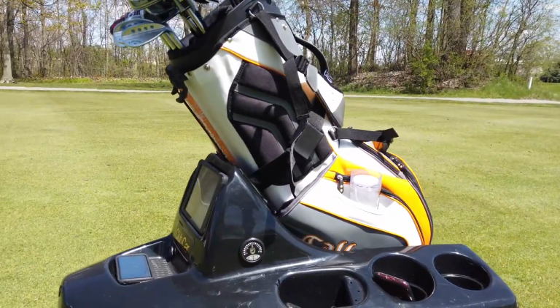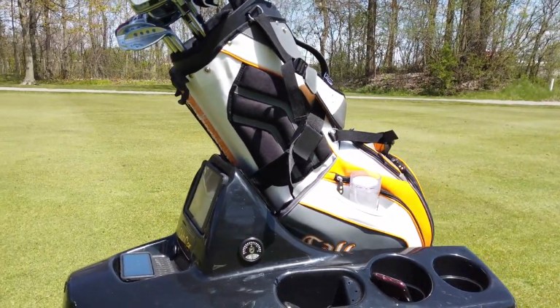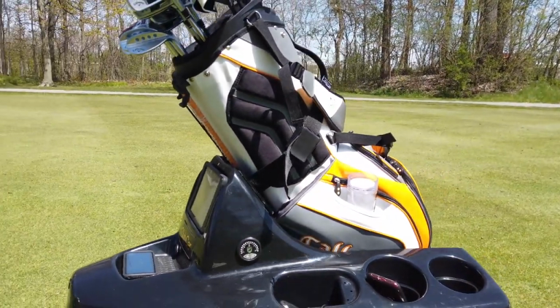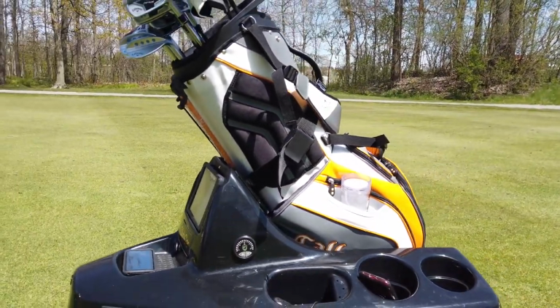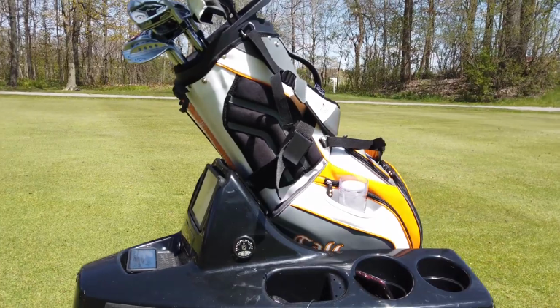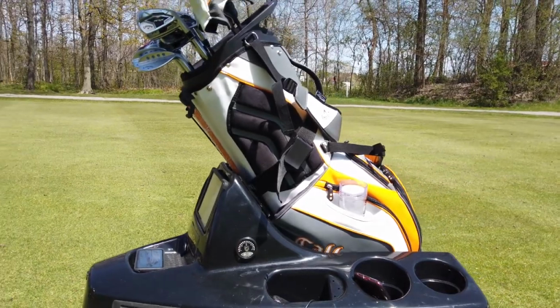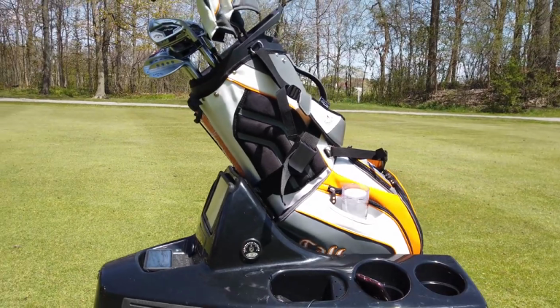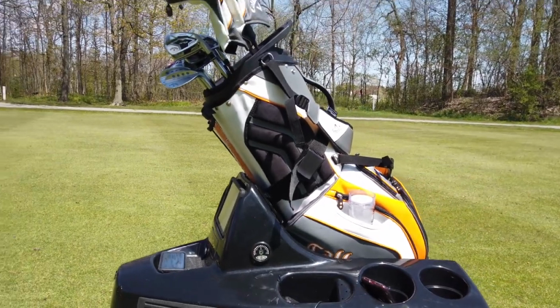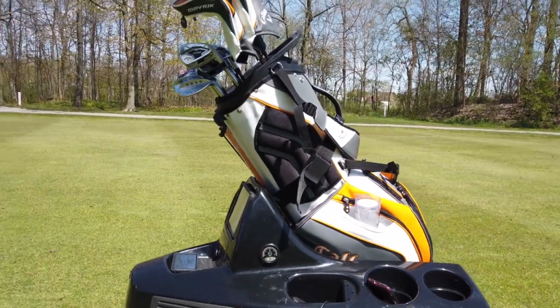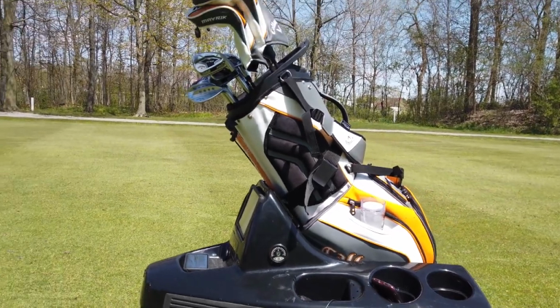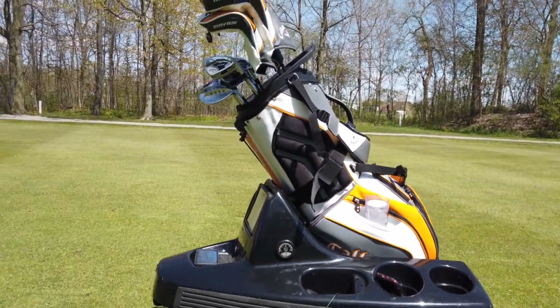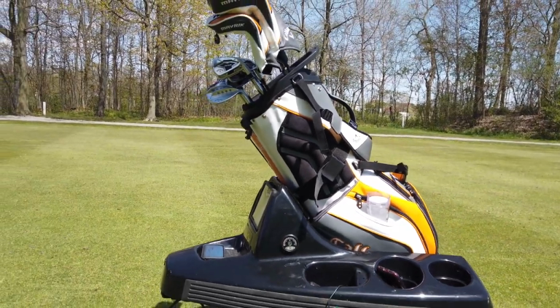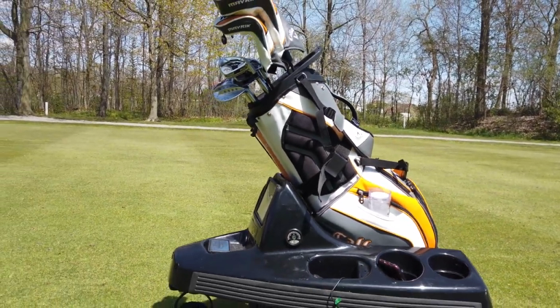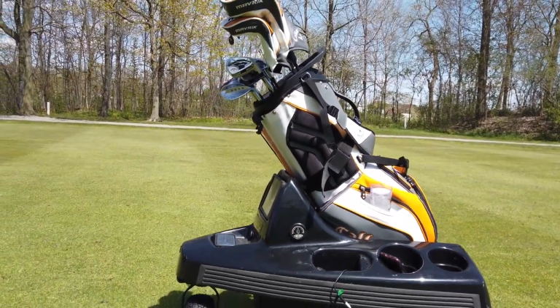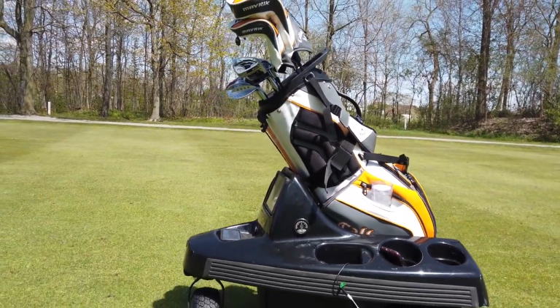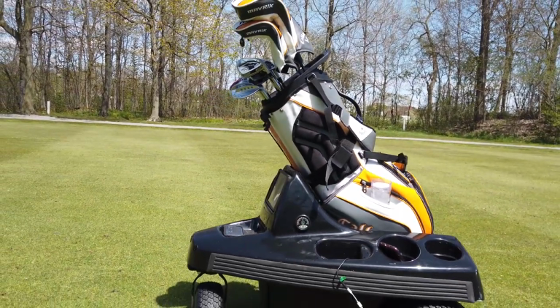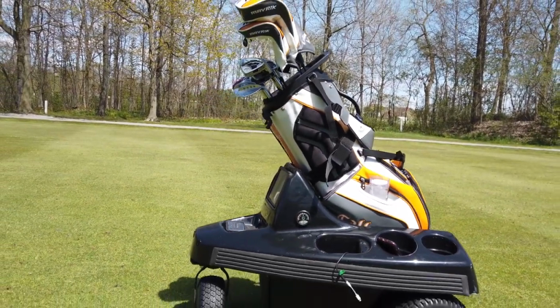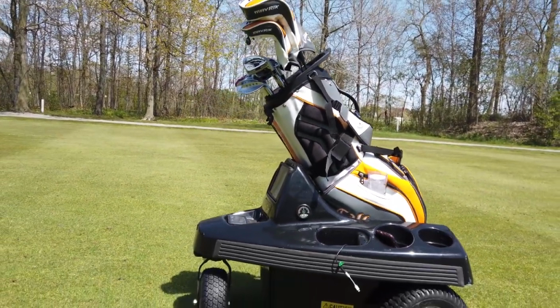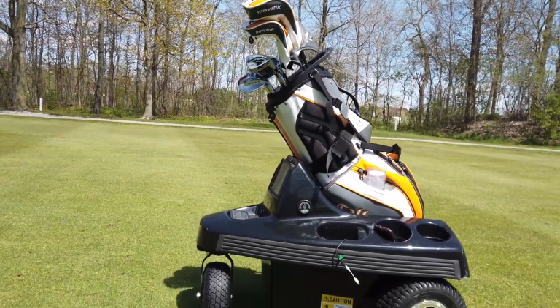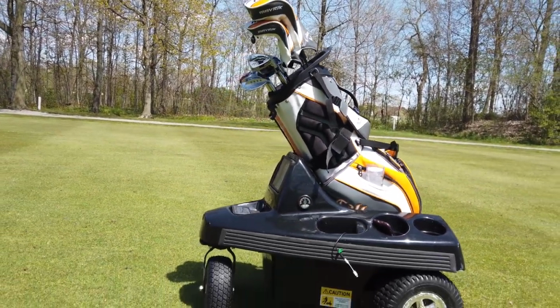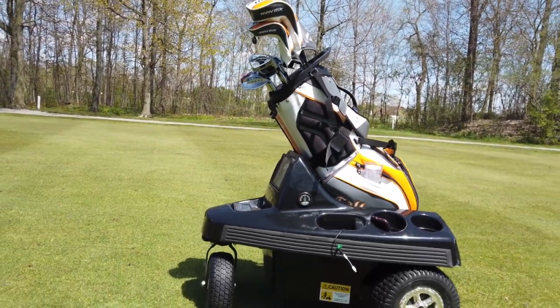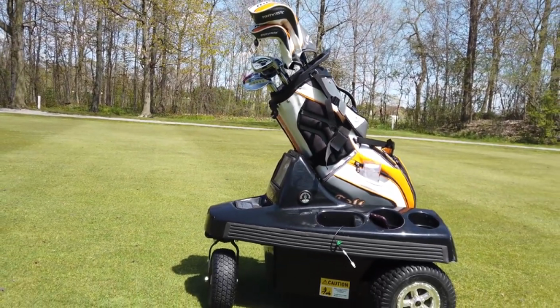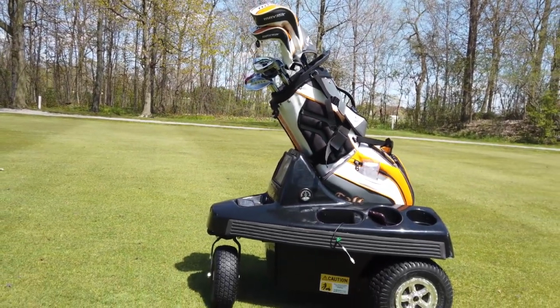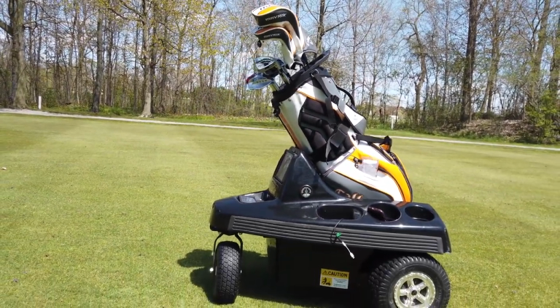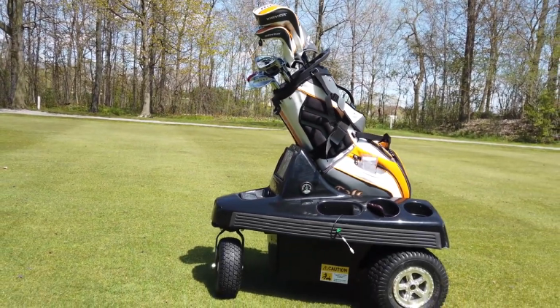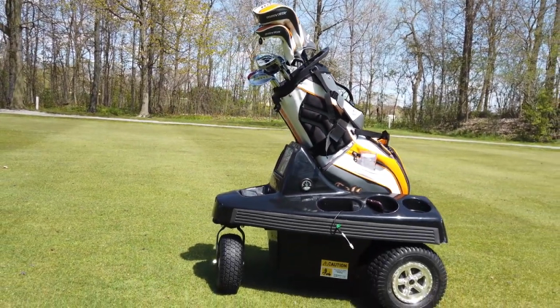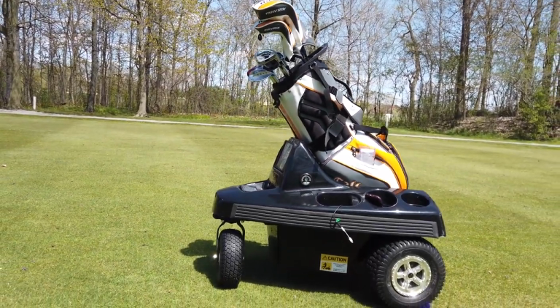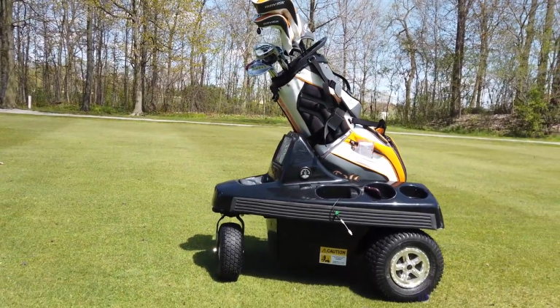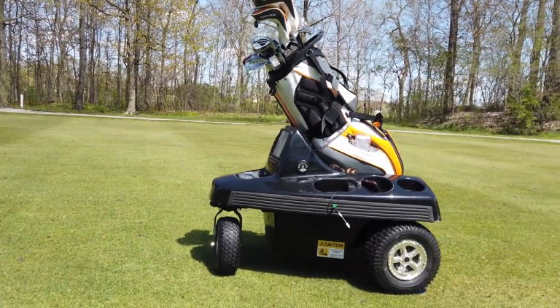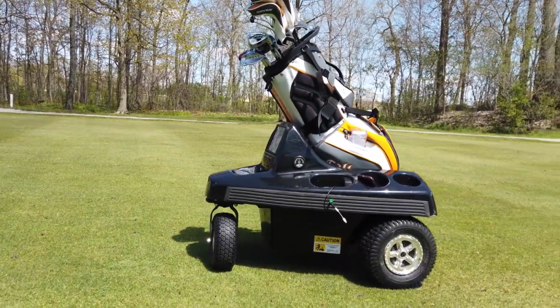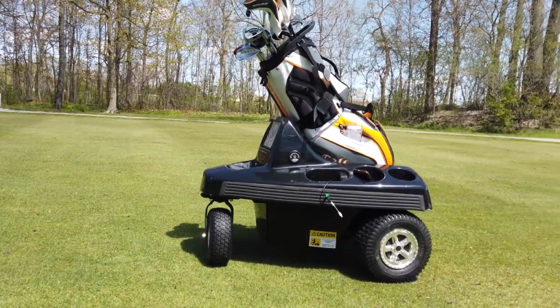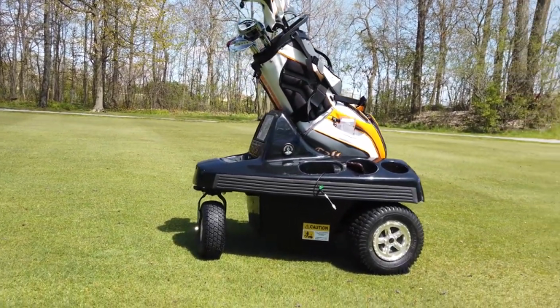A customer of mine, when we were playing in Augusta, he had a staff bag on there — his PGA staff bag — and no problem.